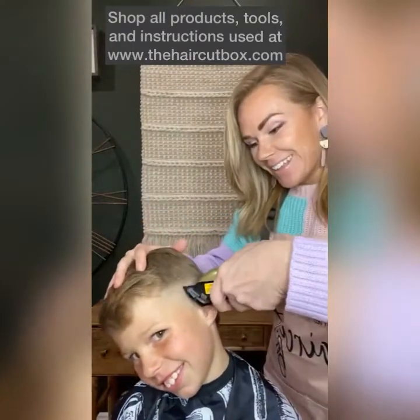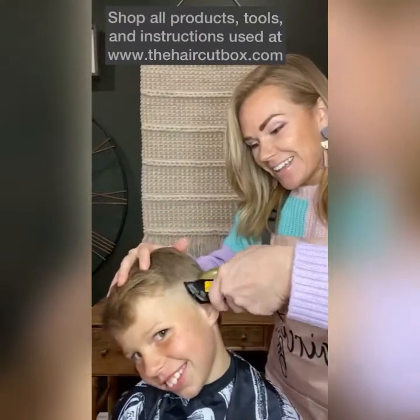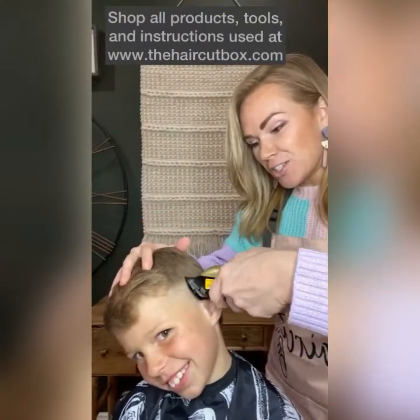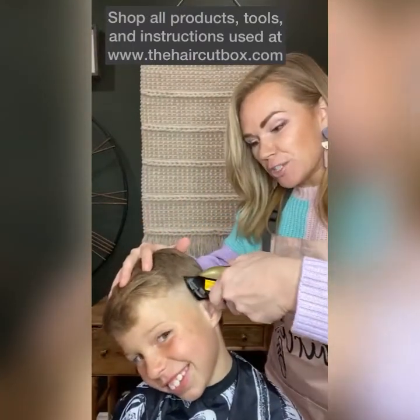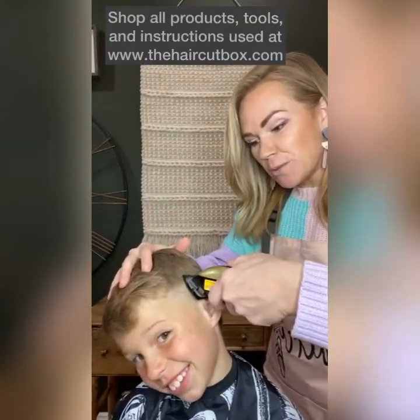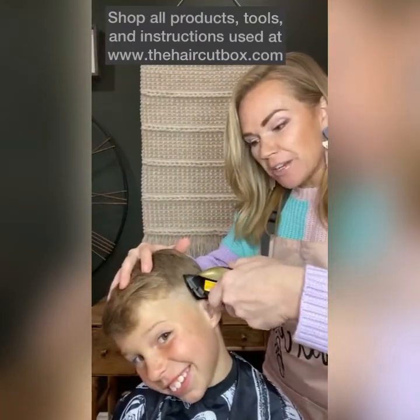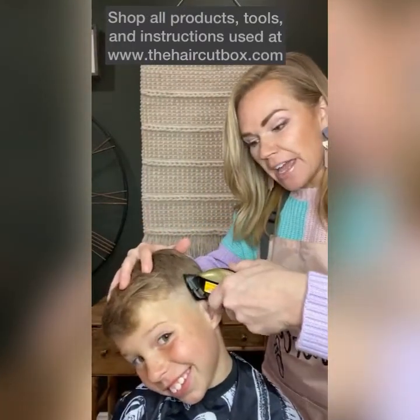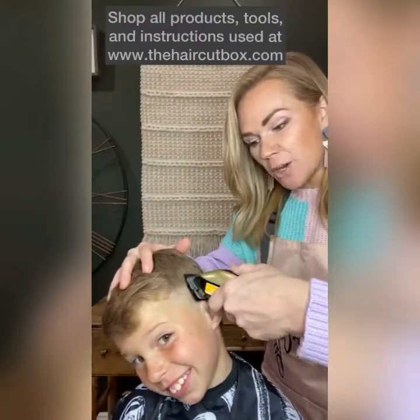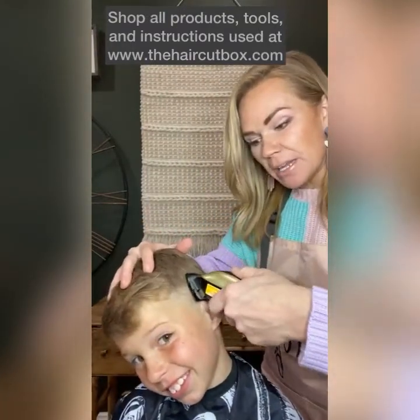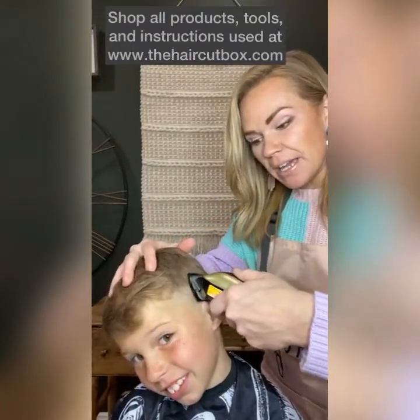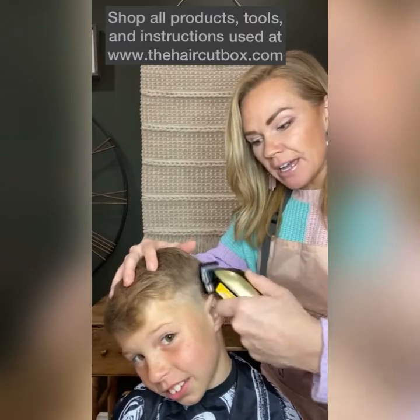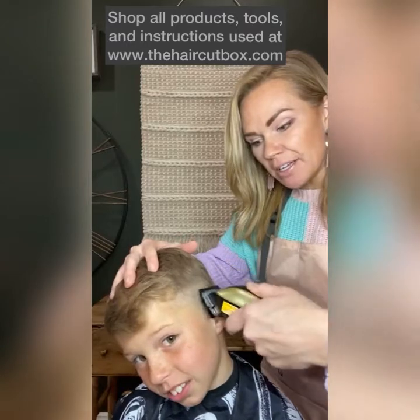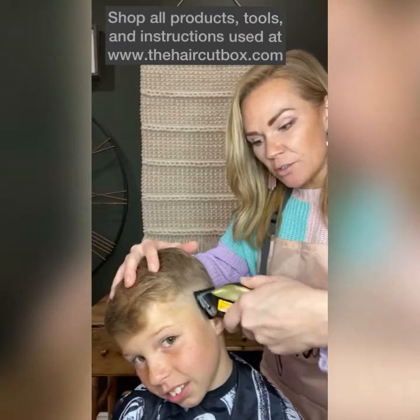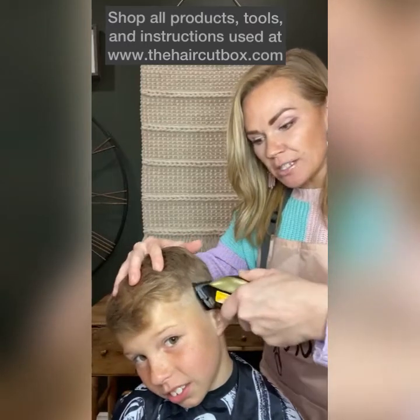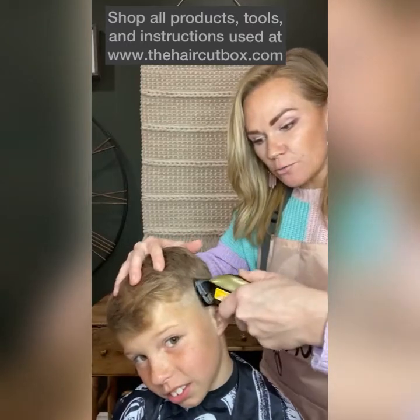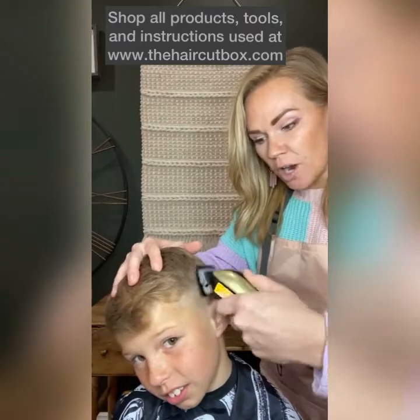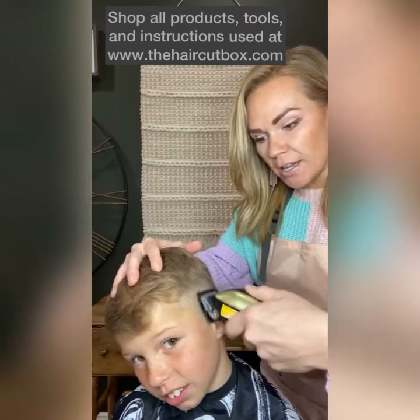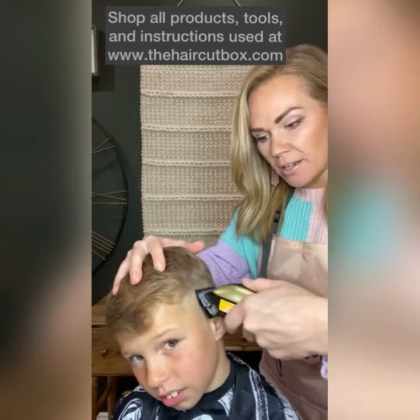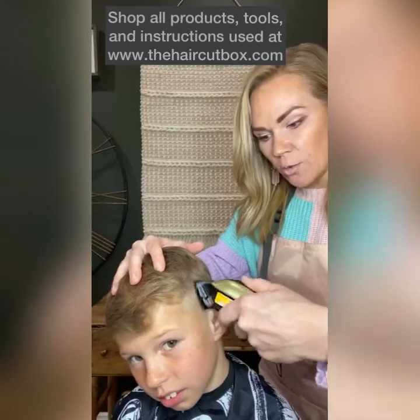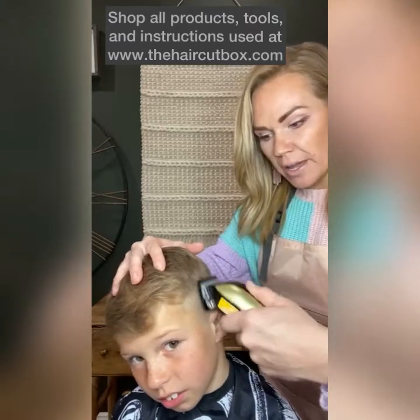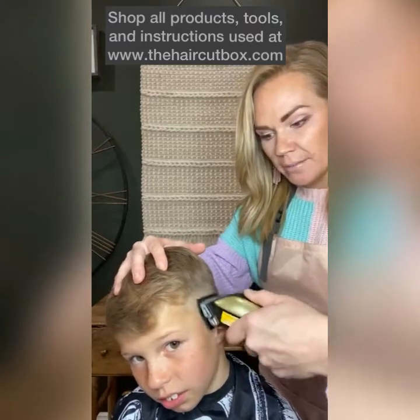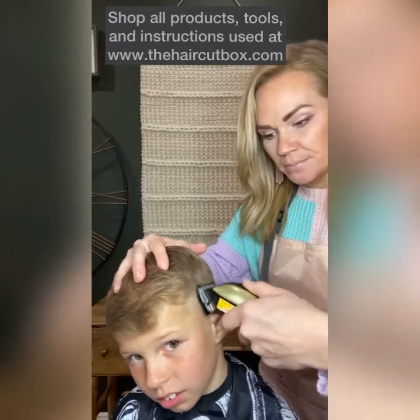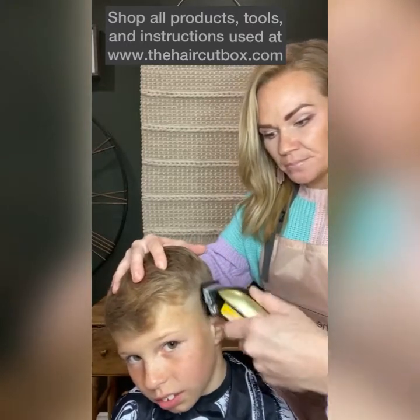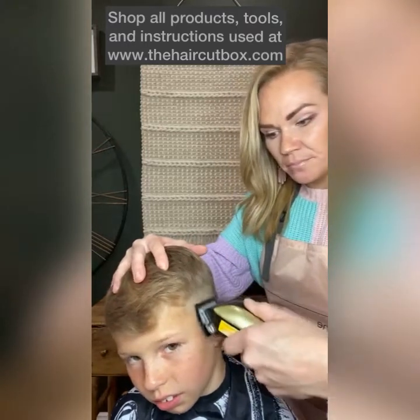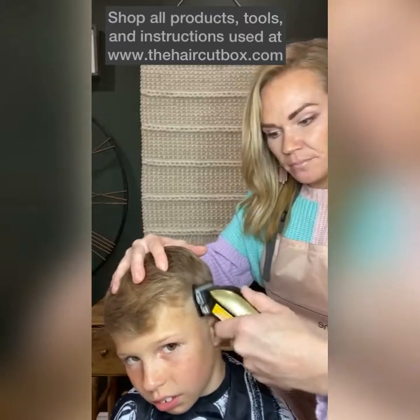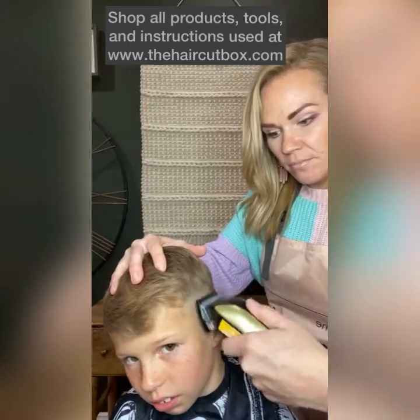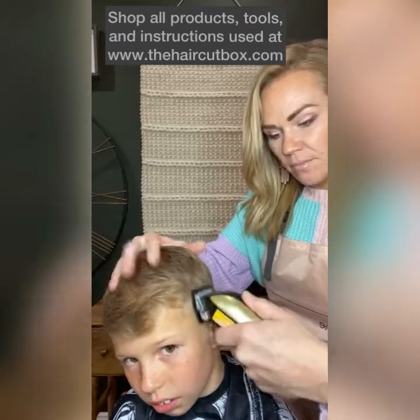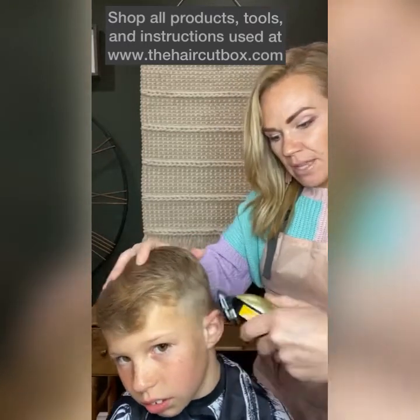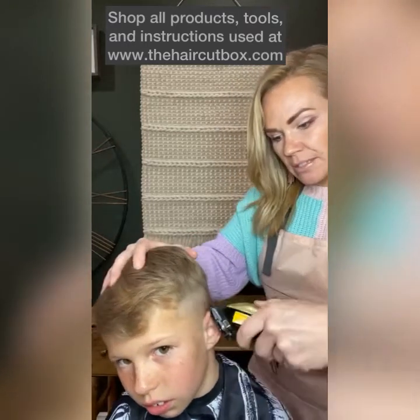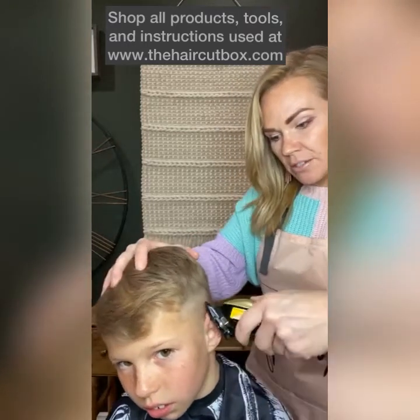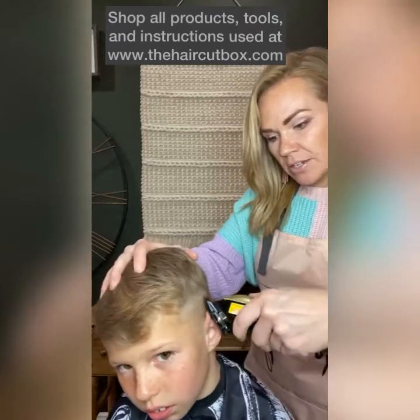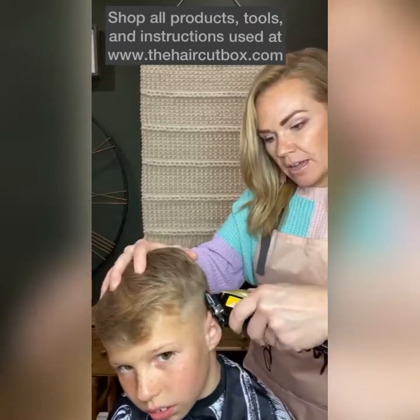As soon as you hear that hair being cut, you just rock the clippers away.